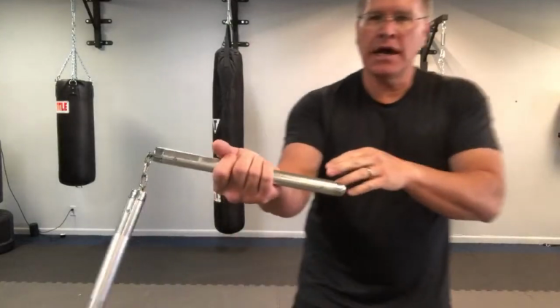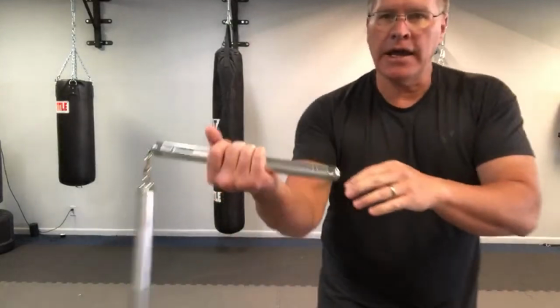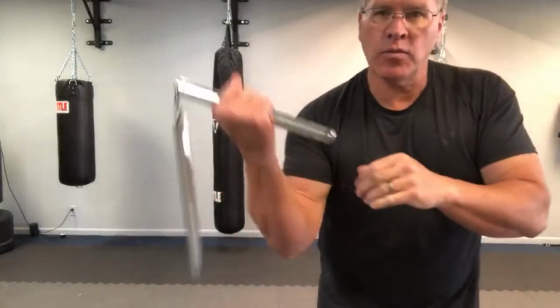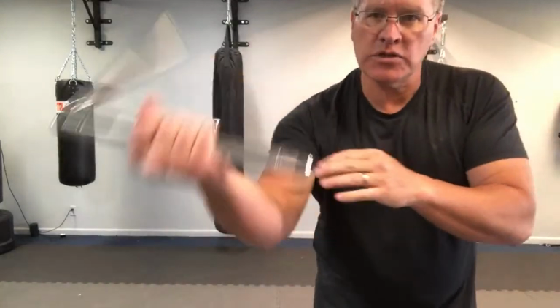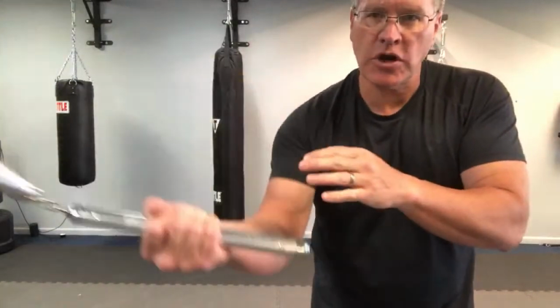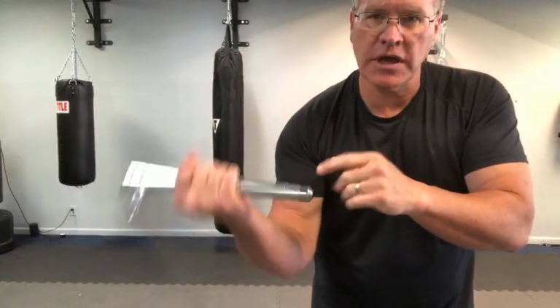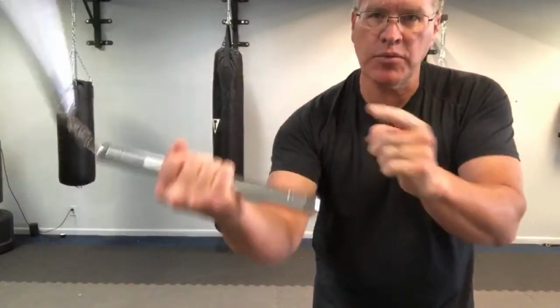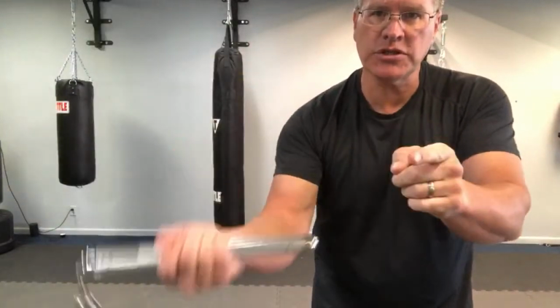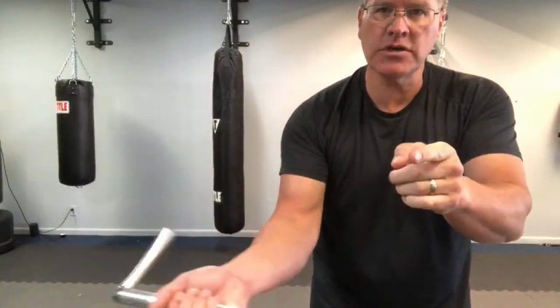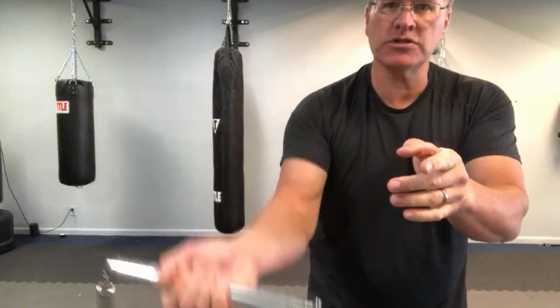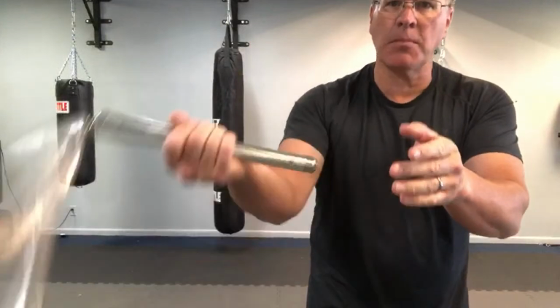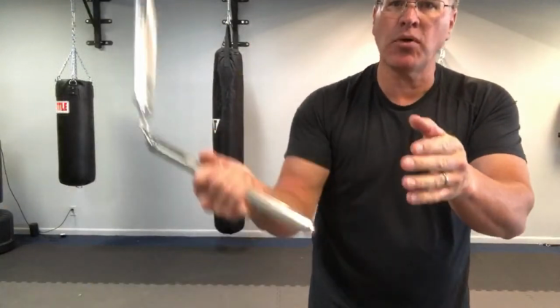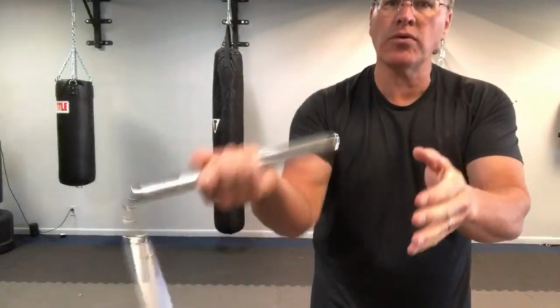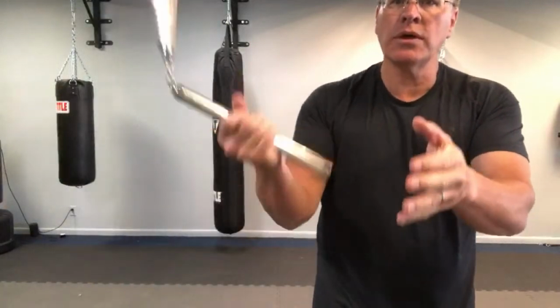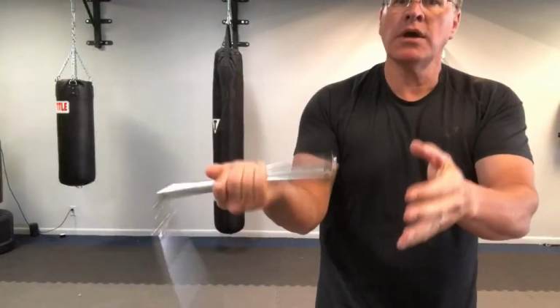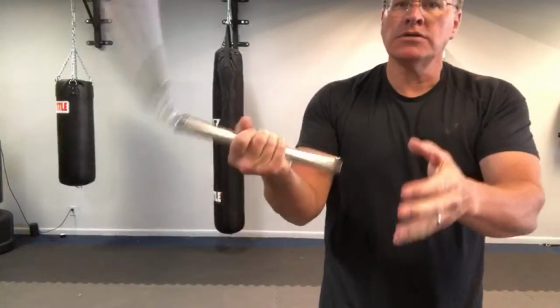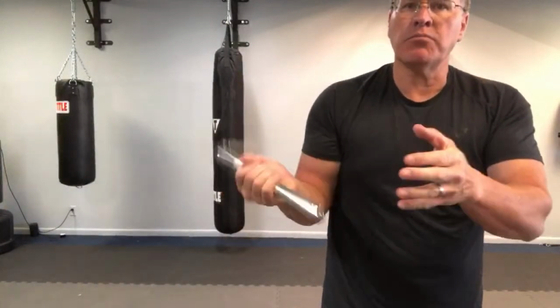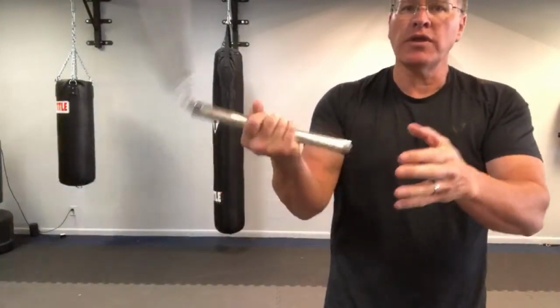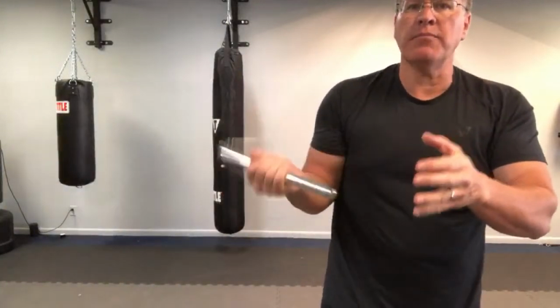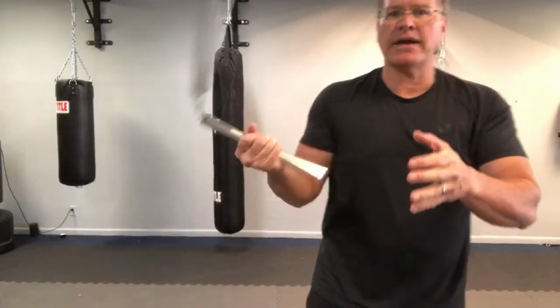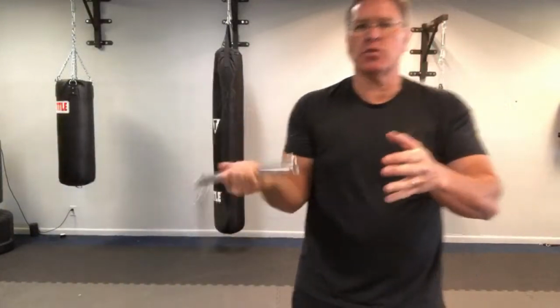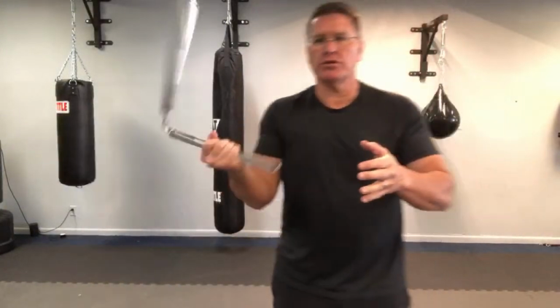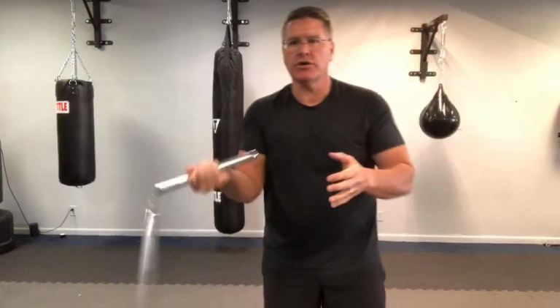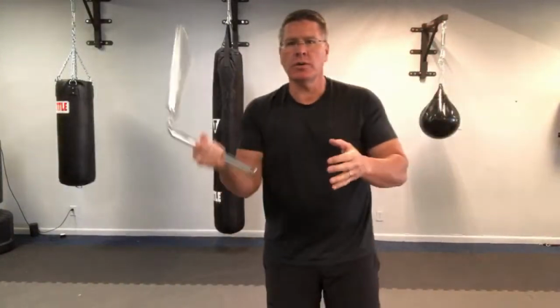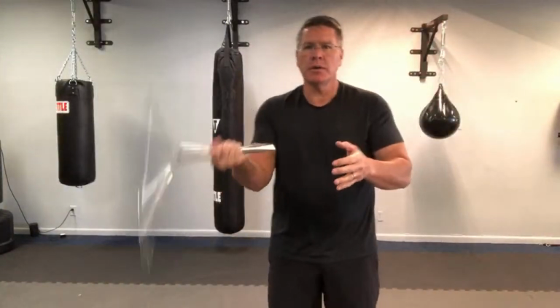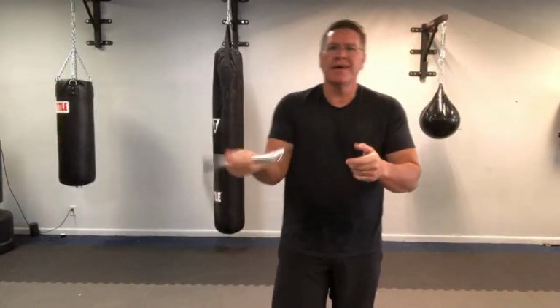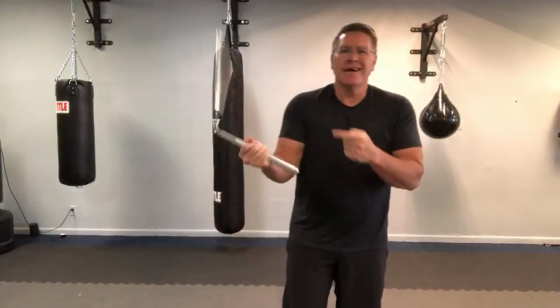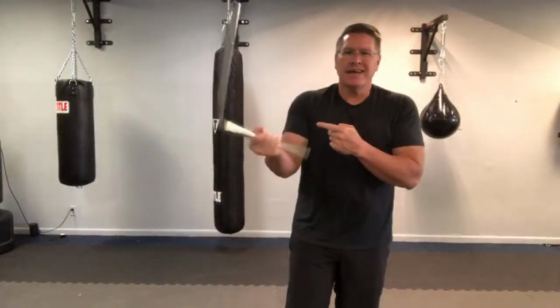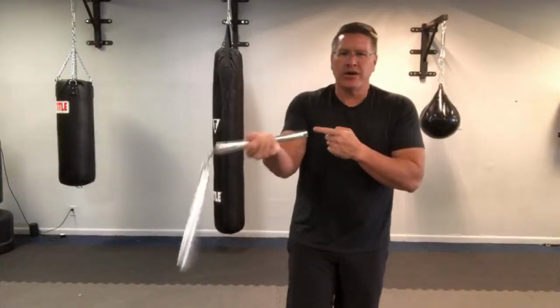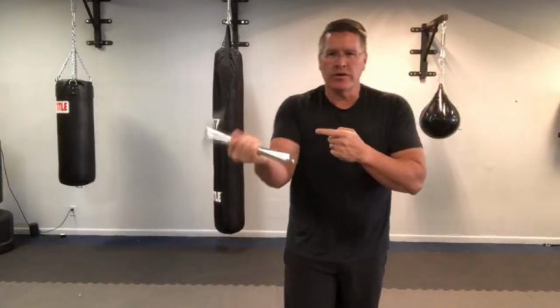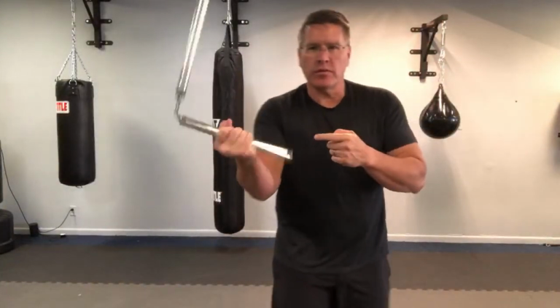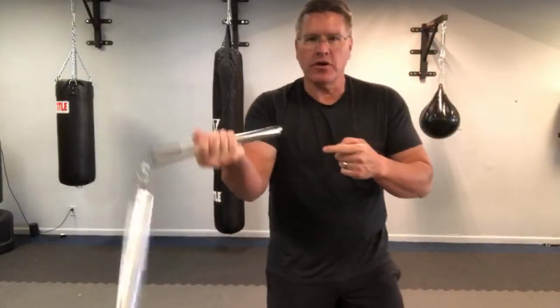Now go back into the first hand. We started here pushing — you're just going to pull, pulling it back towards you. Now you're in the reverse.